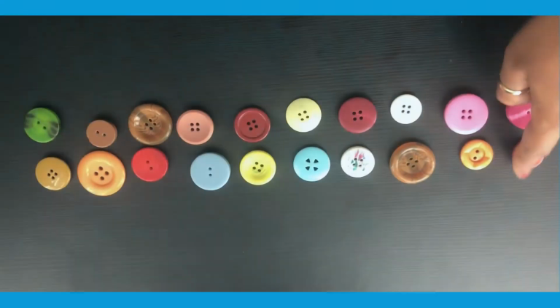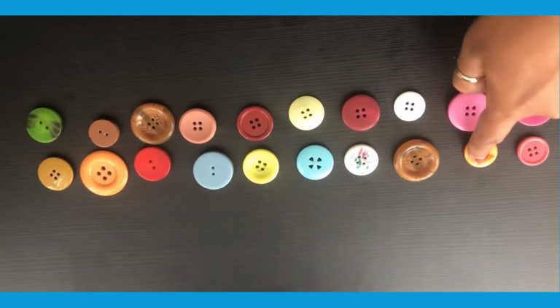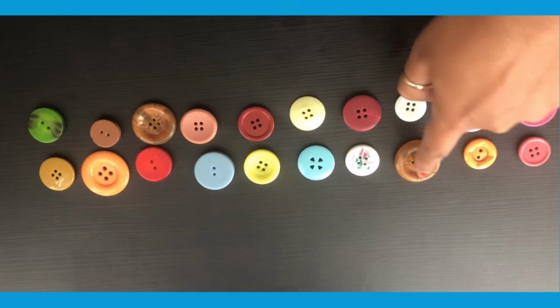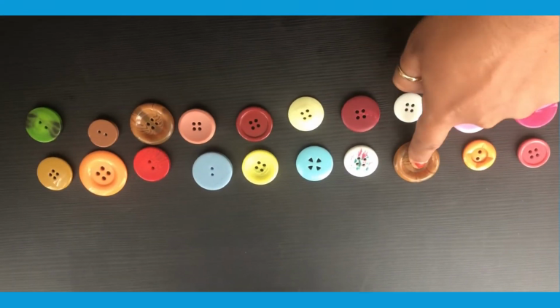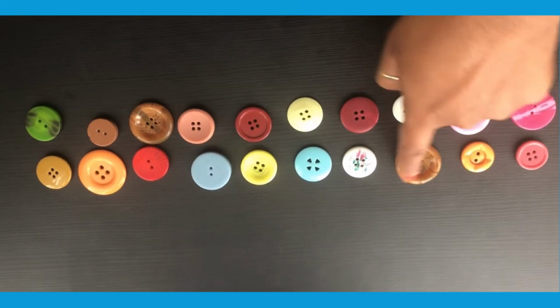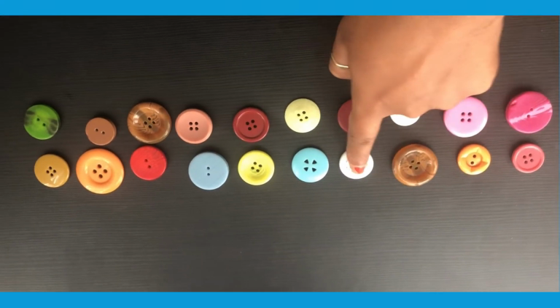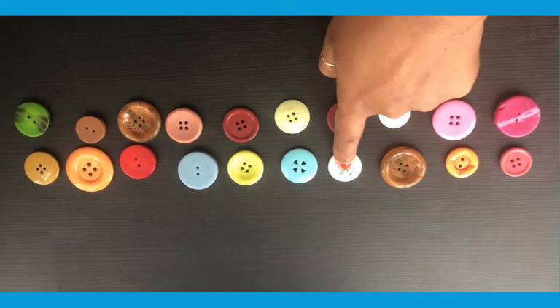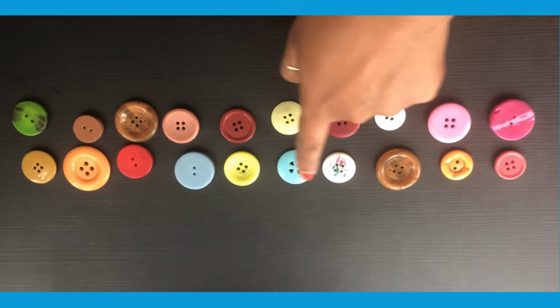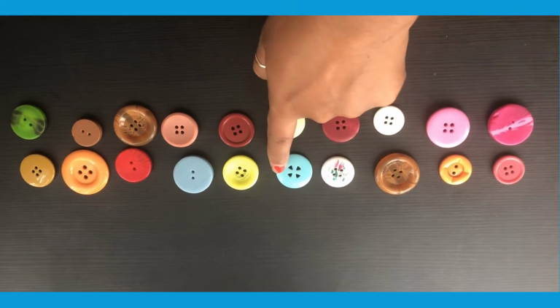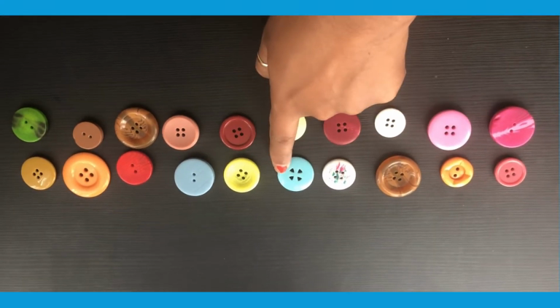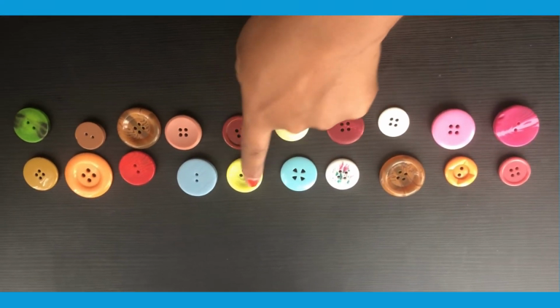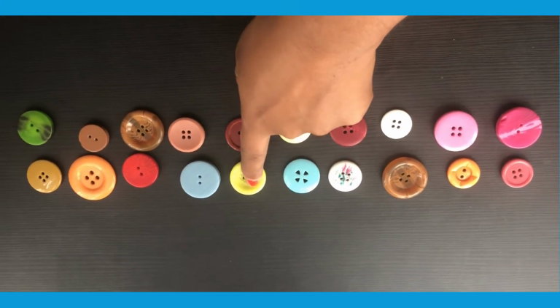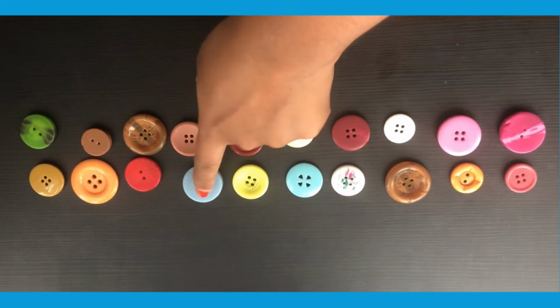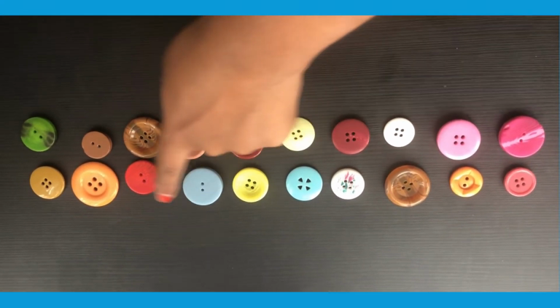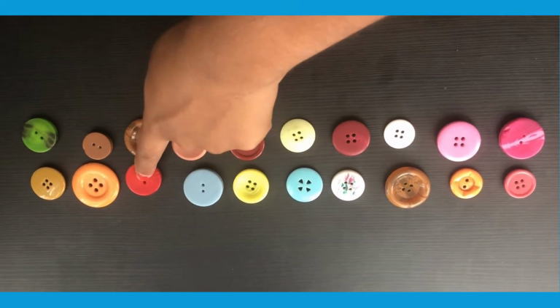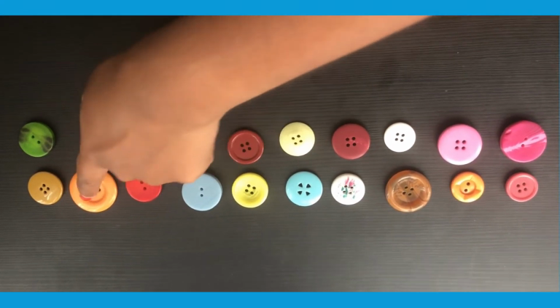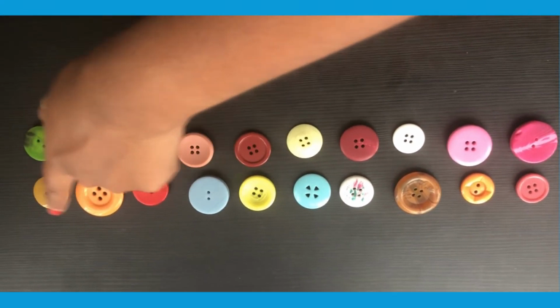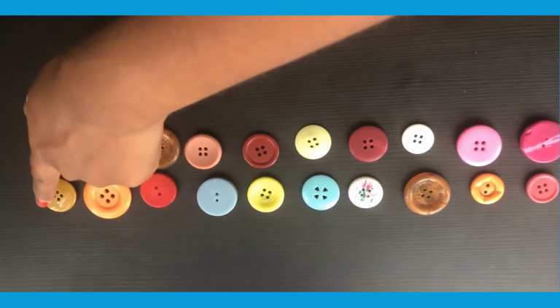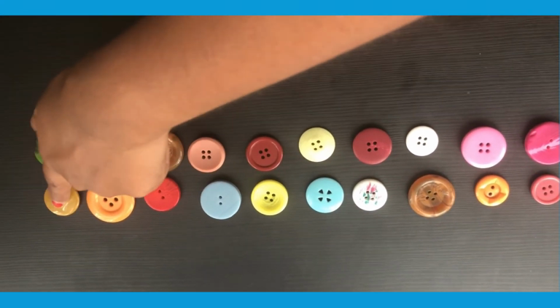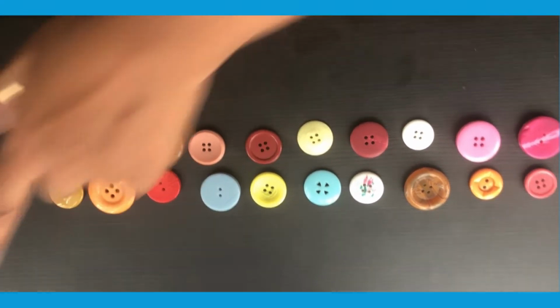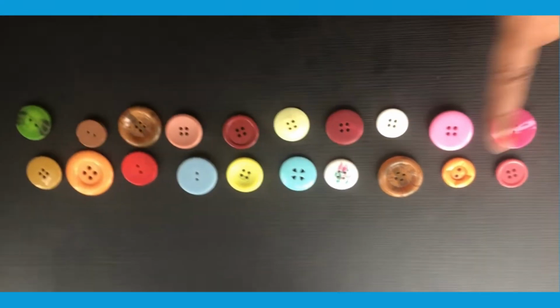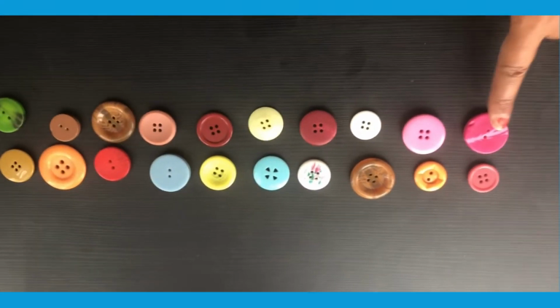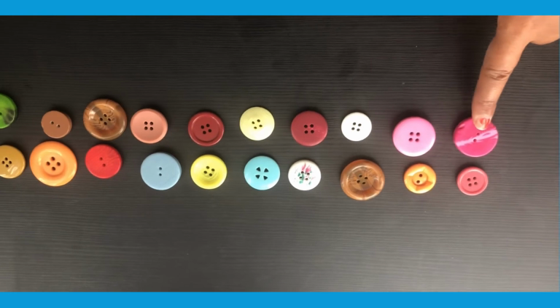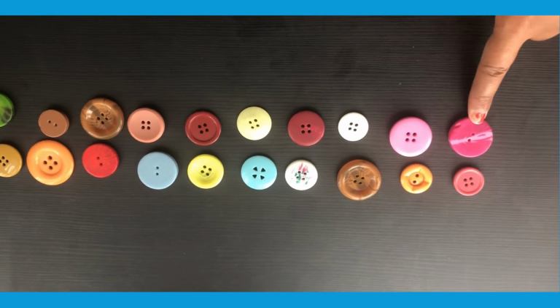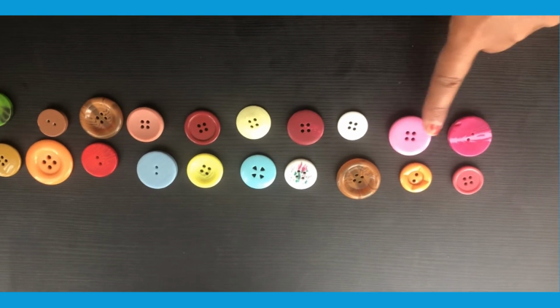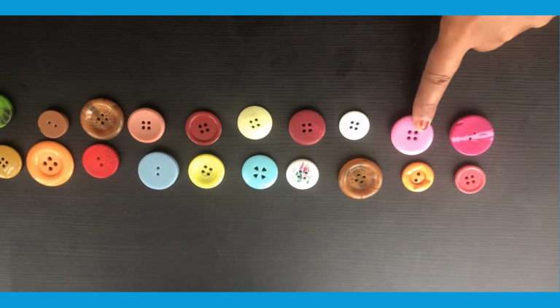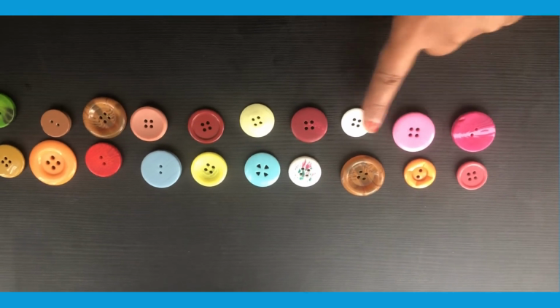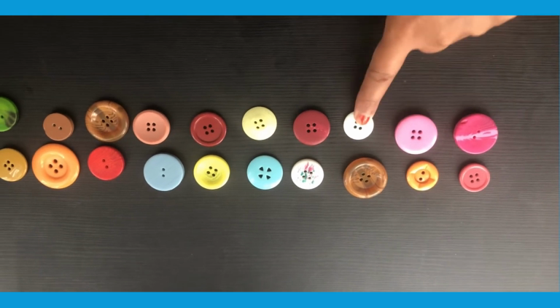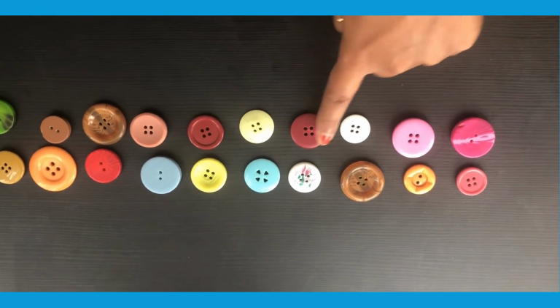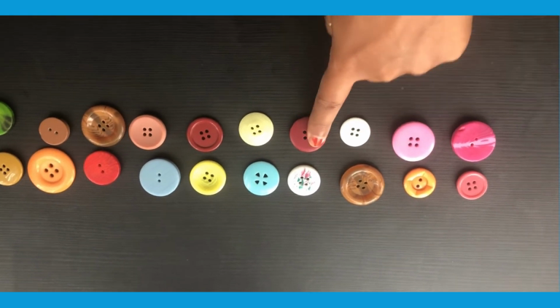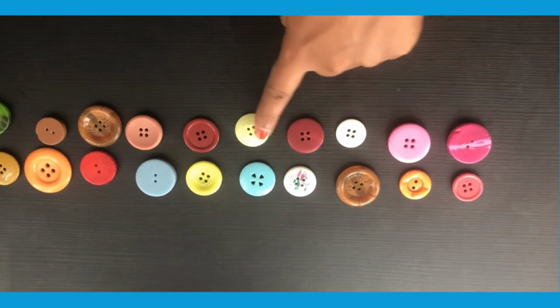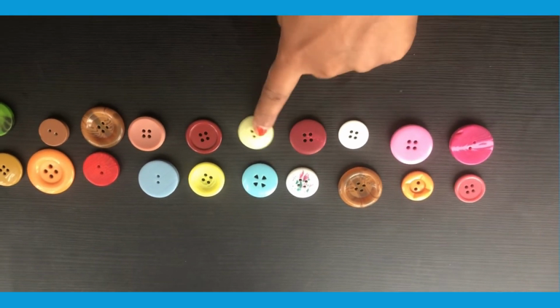How can we make sure we are counting carefully? Maybe we can point to each object.